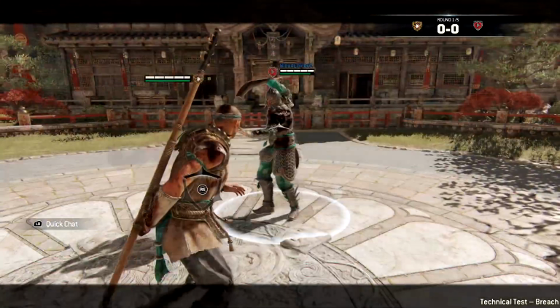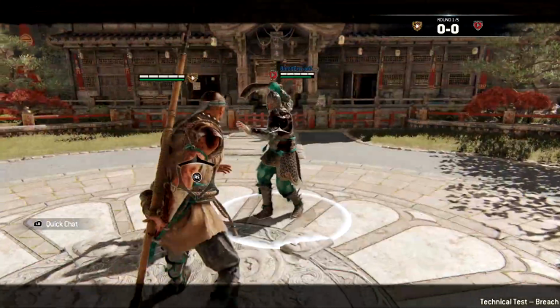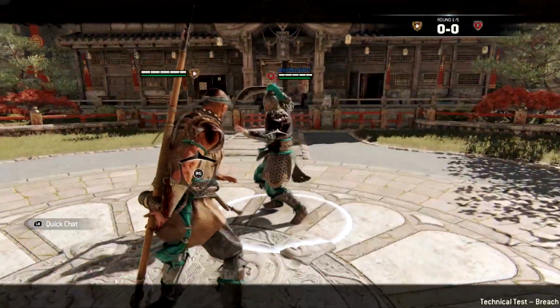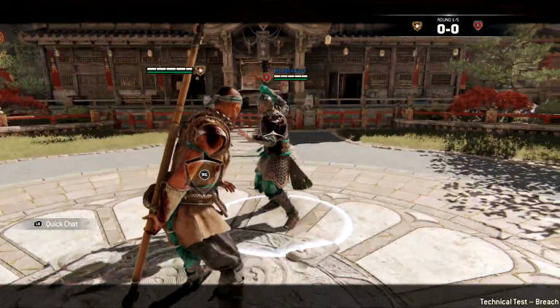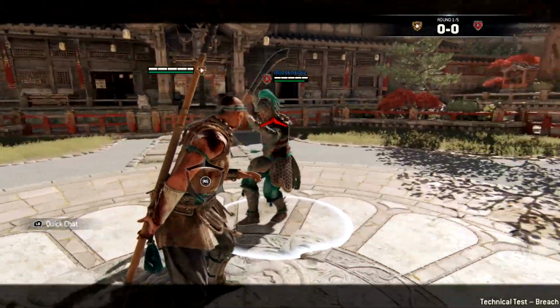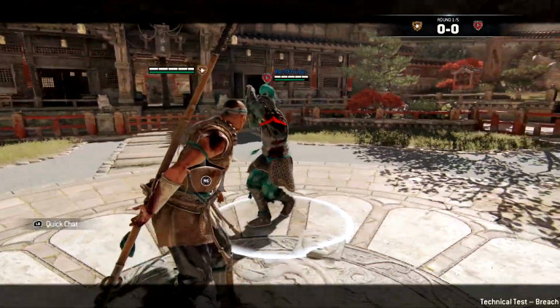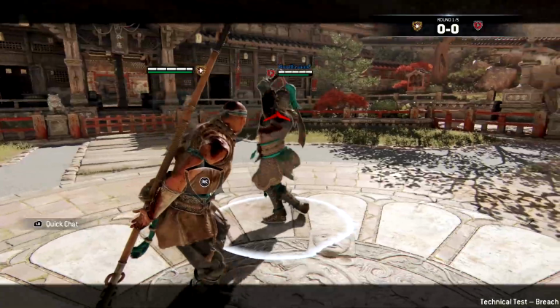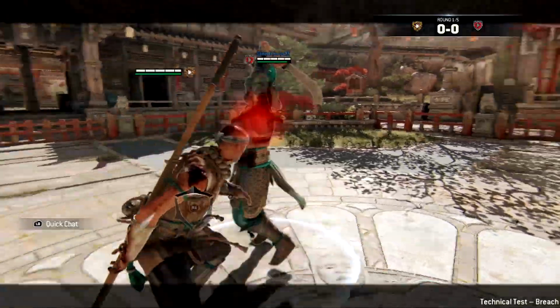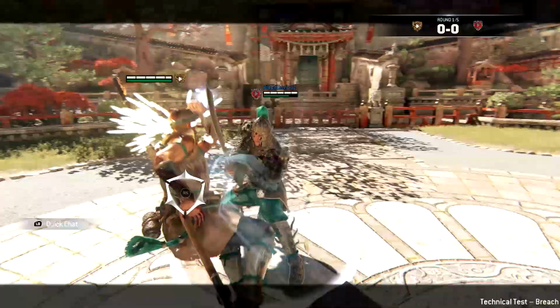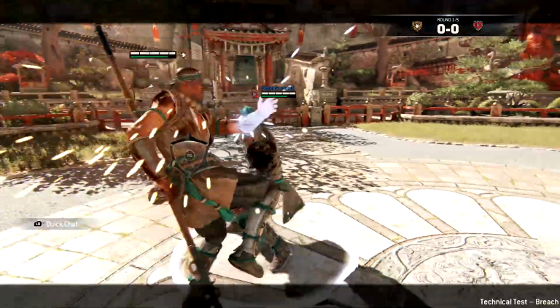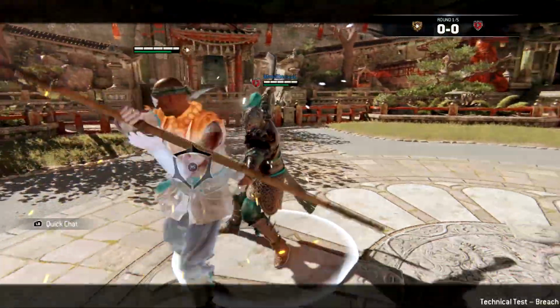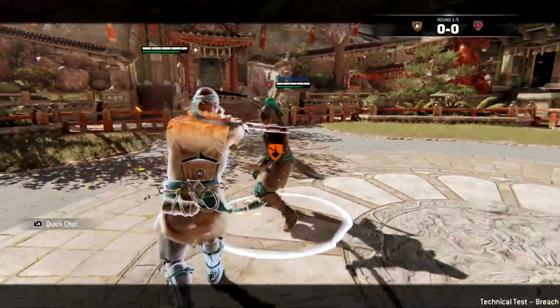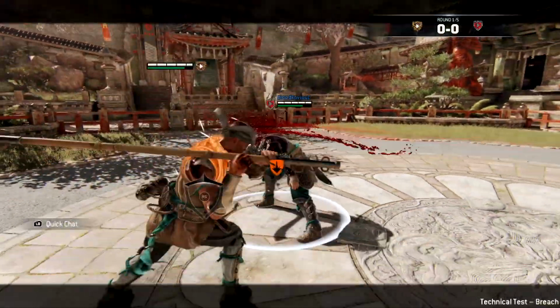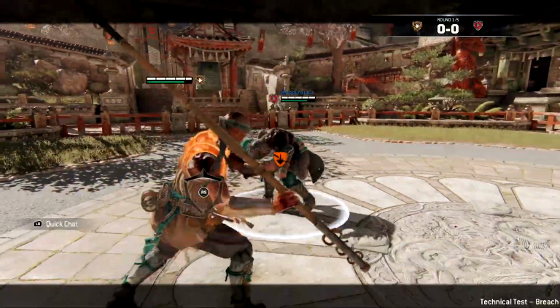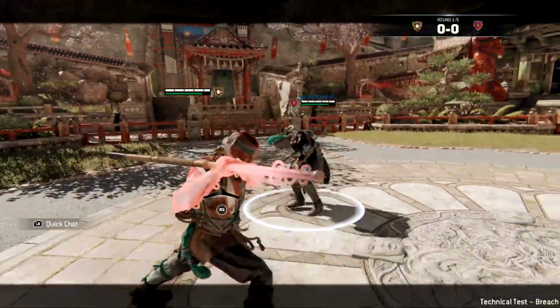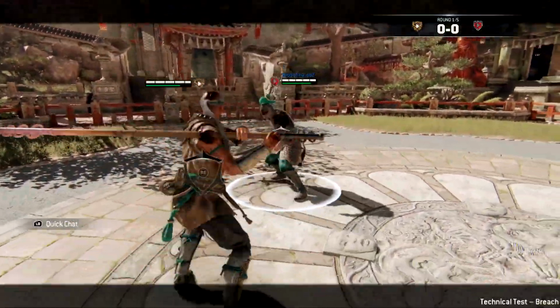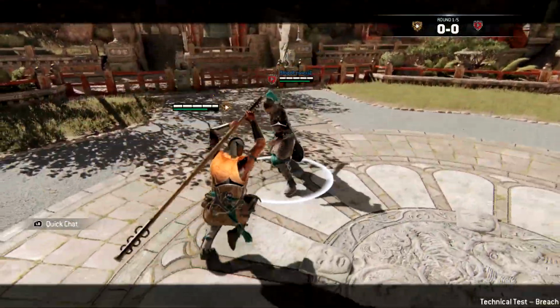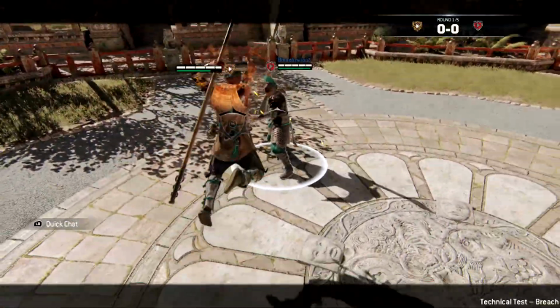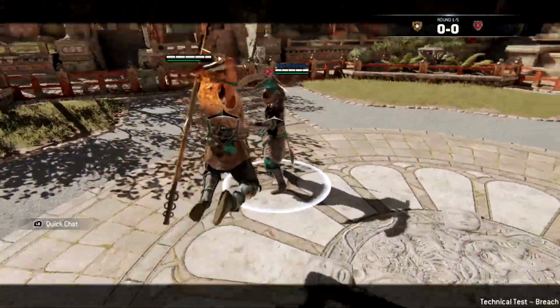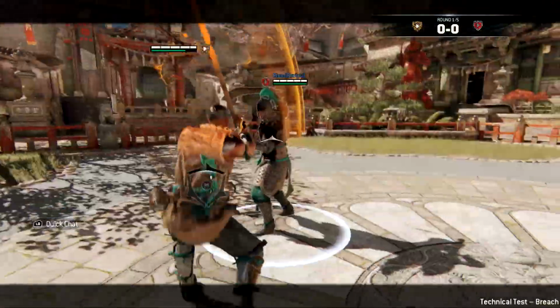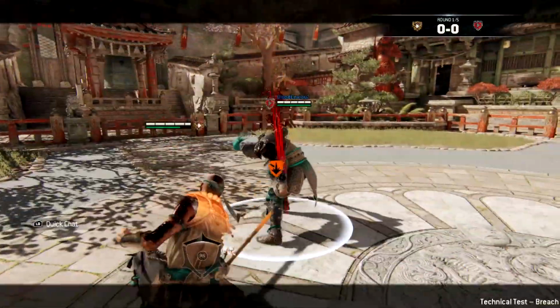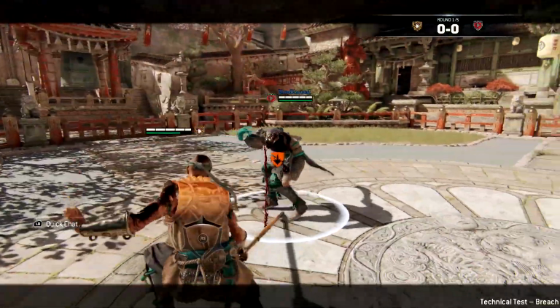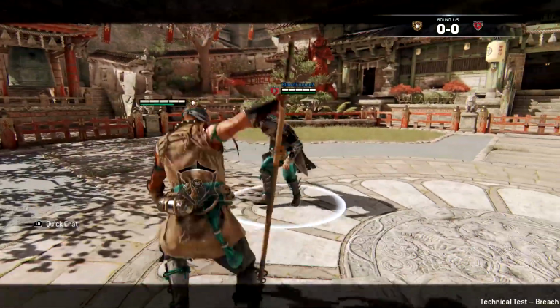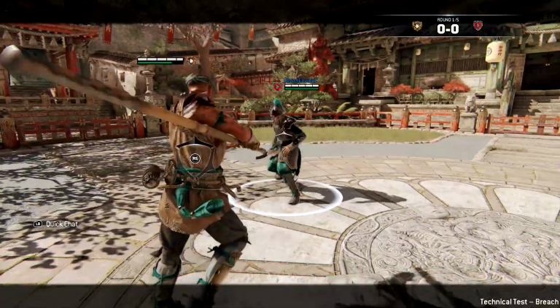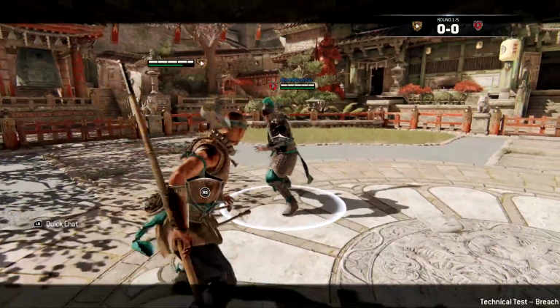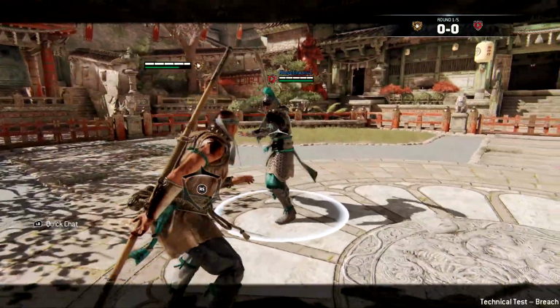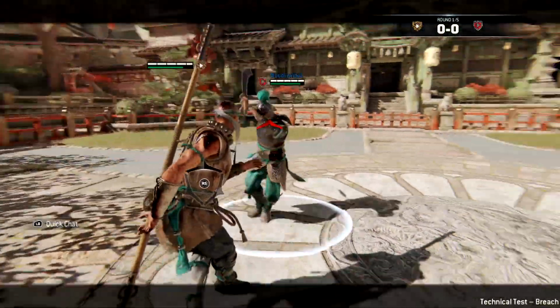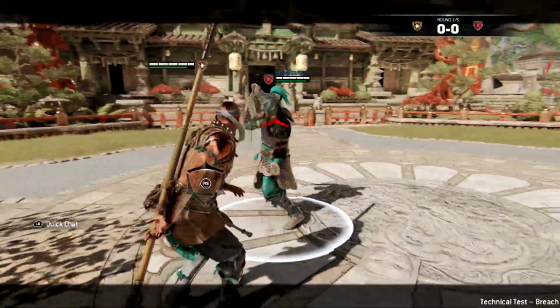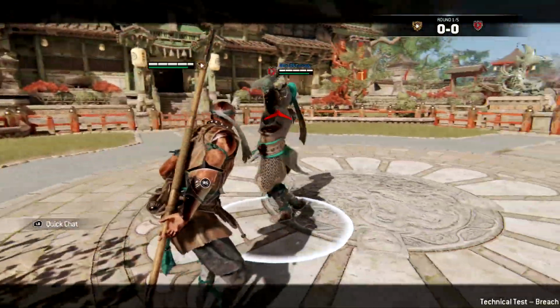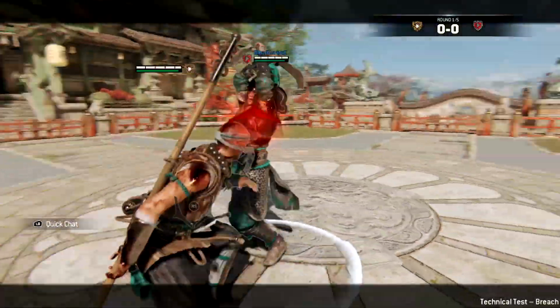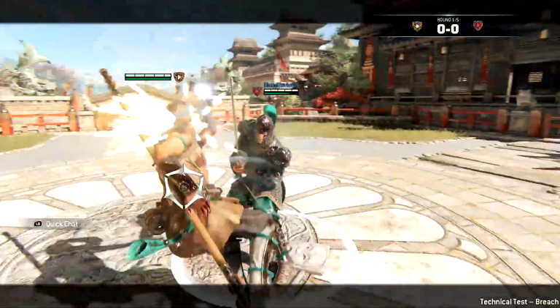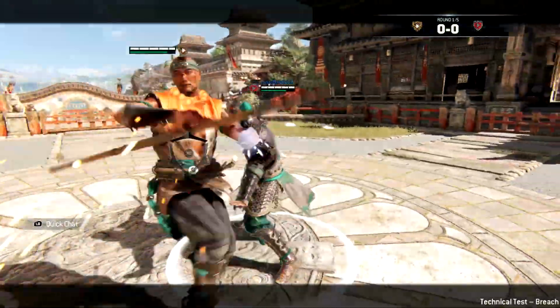The first combo is performing a deflect, going into key stance, and then doing a top unblockable on the enemy.